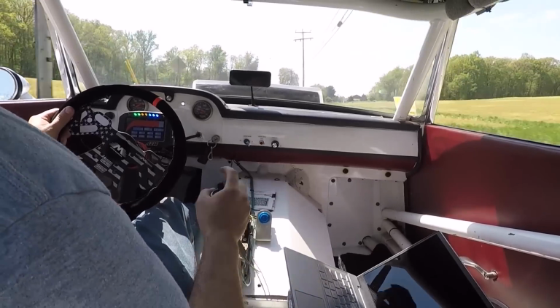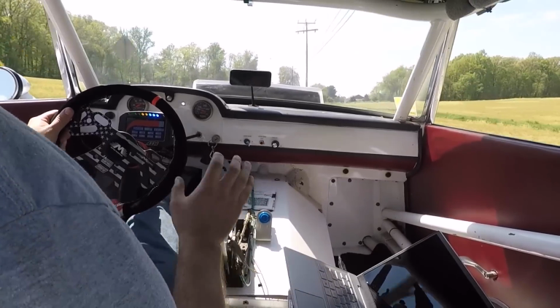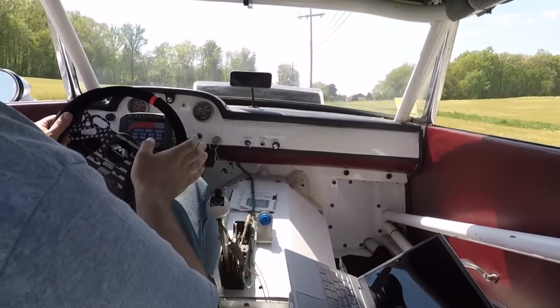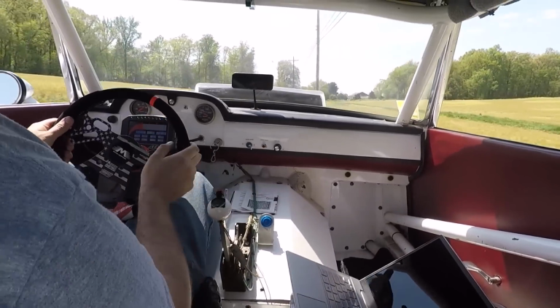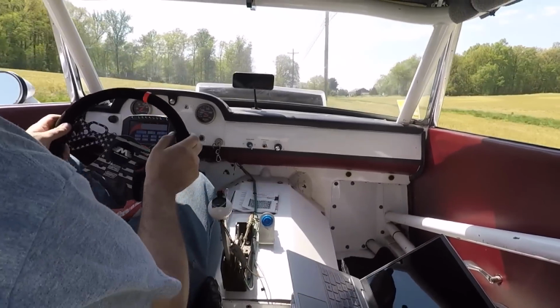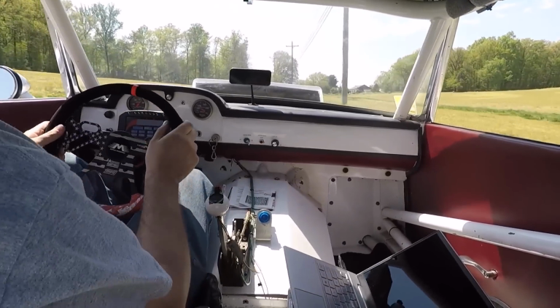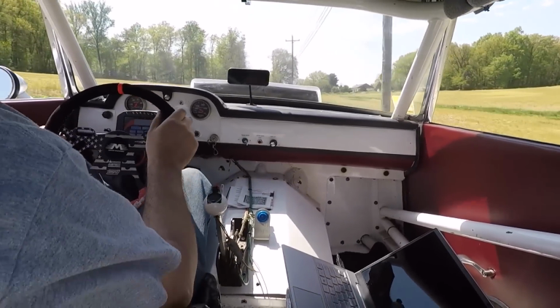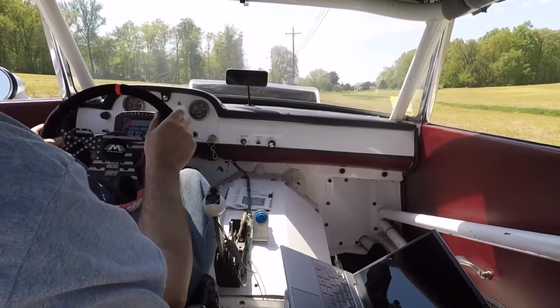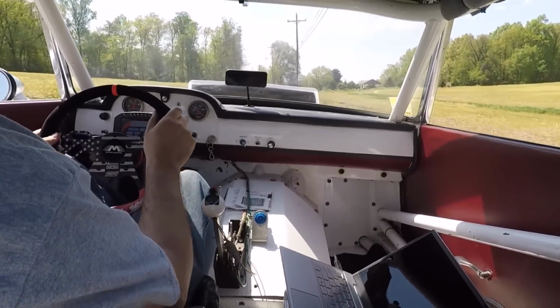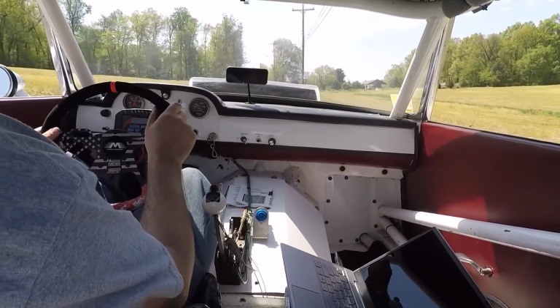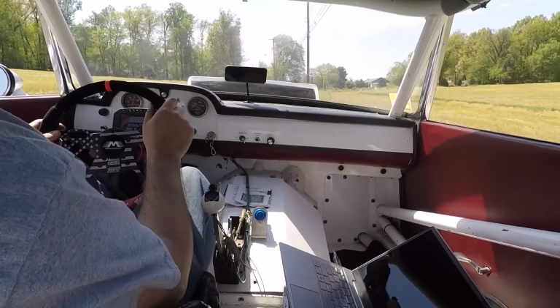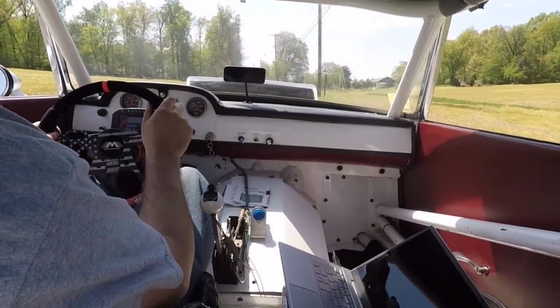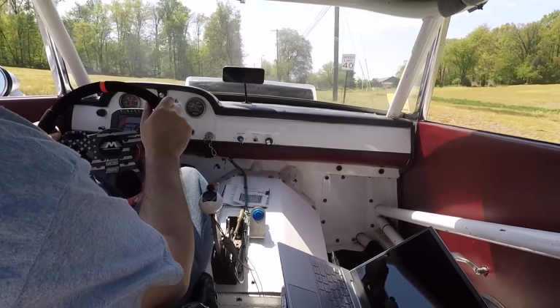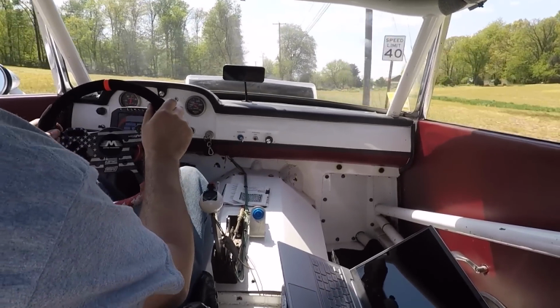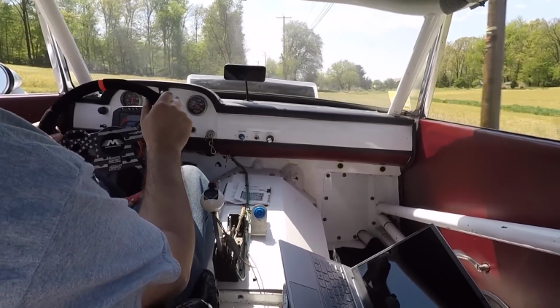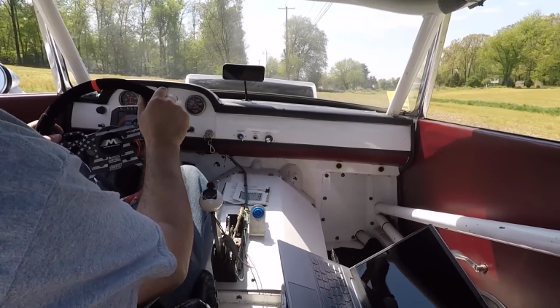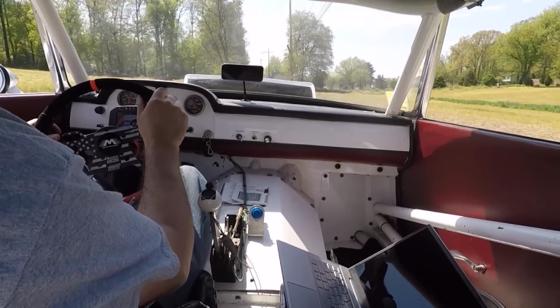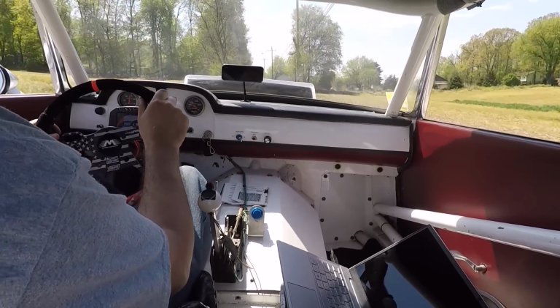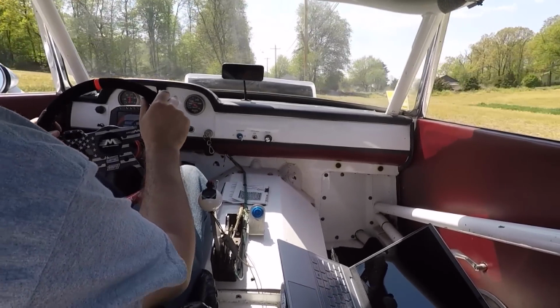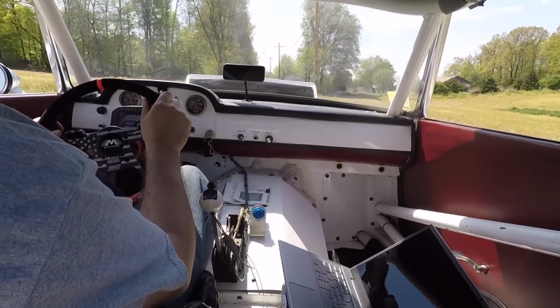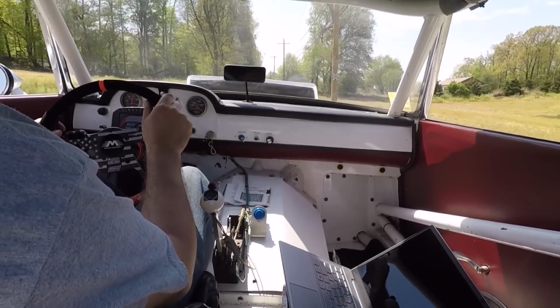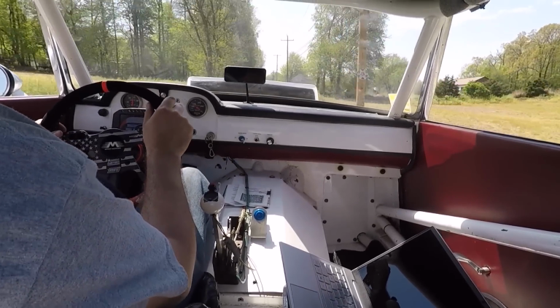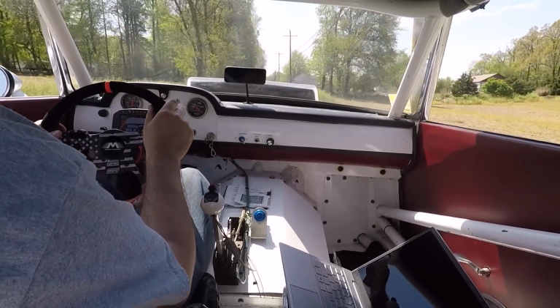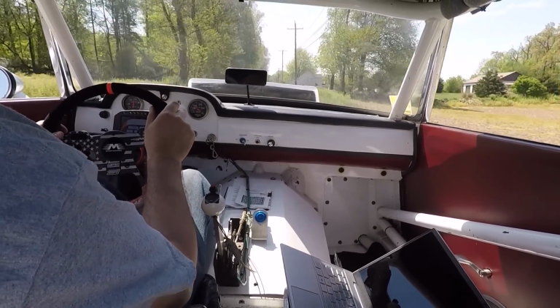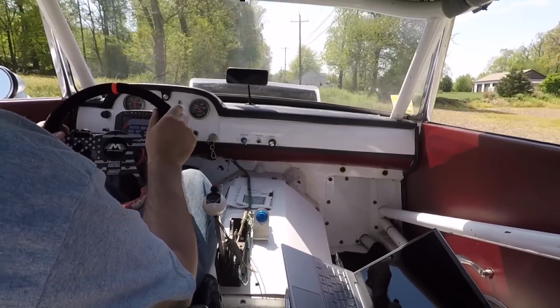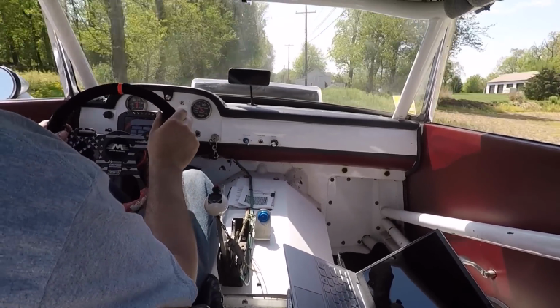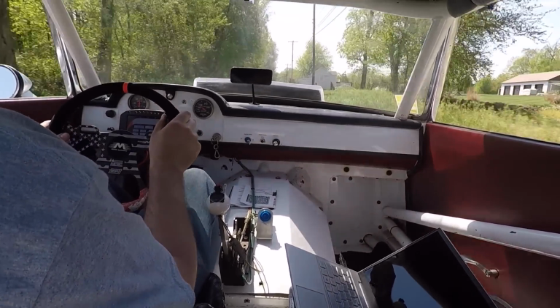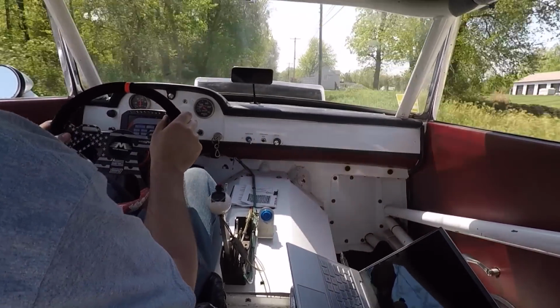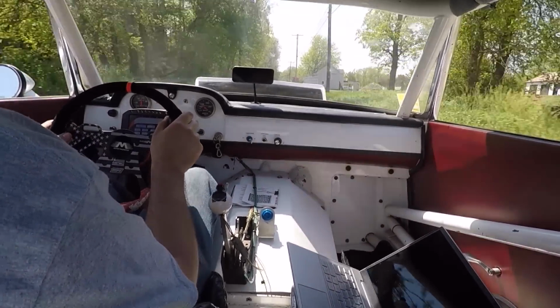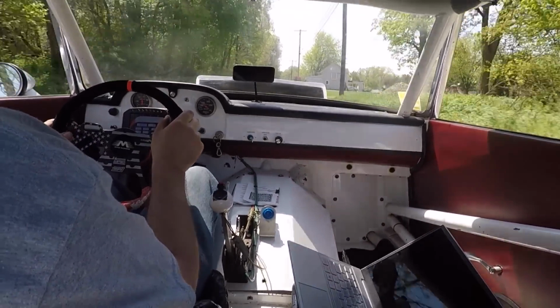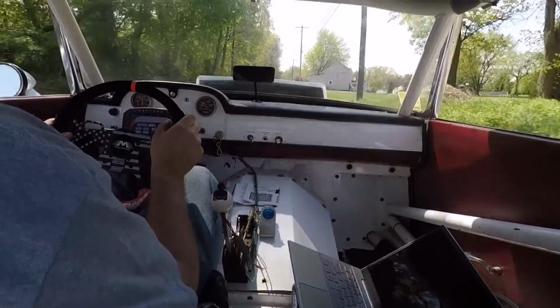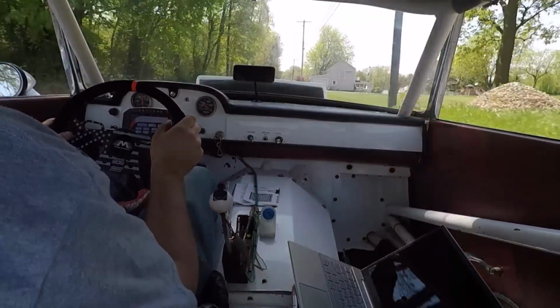And just like that, with a little bit of wiring, we've made it a whole lot easier to keep the car out of a ditch.